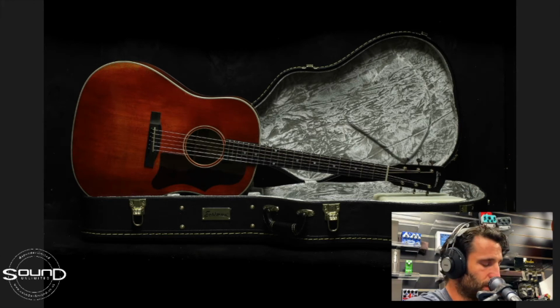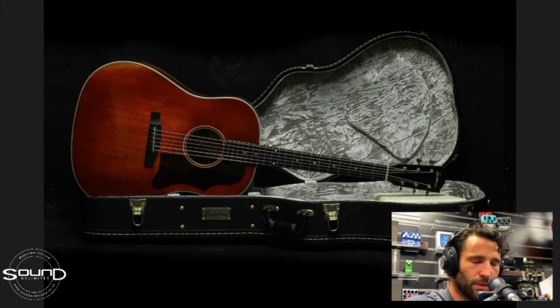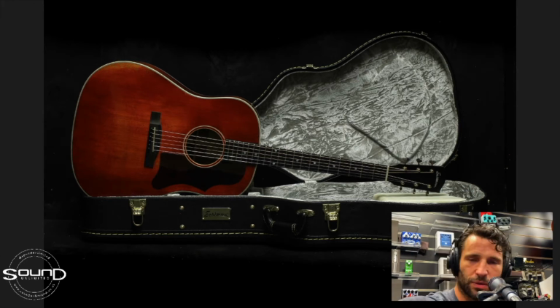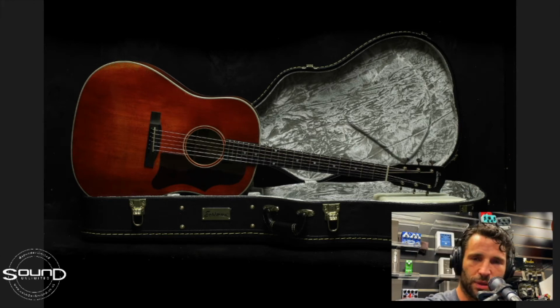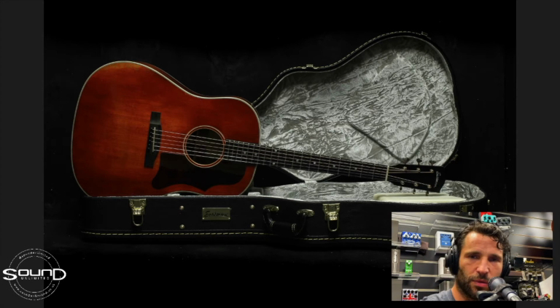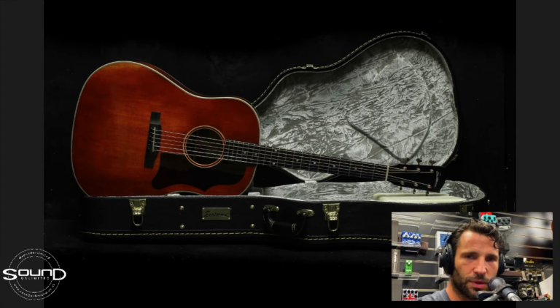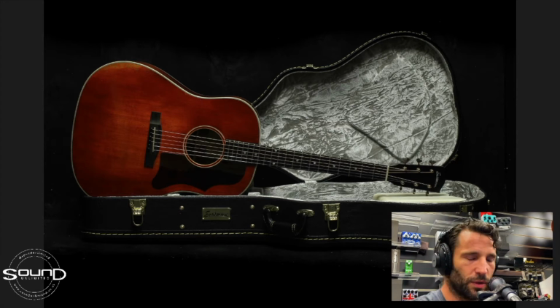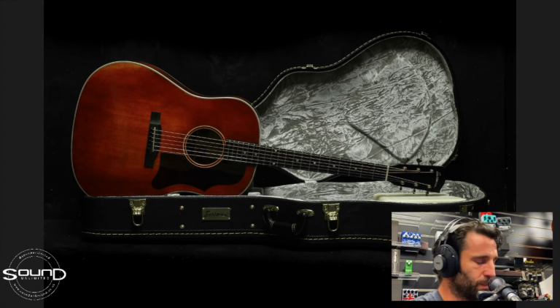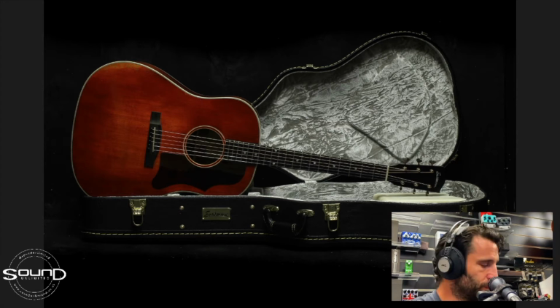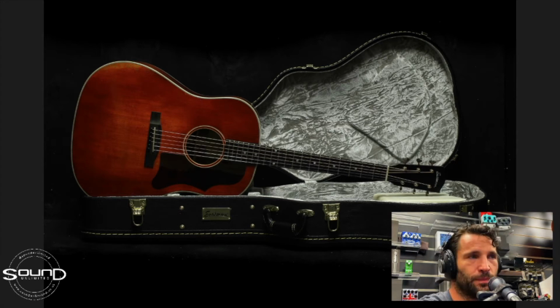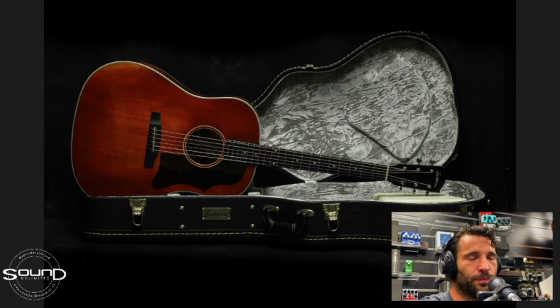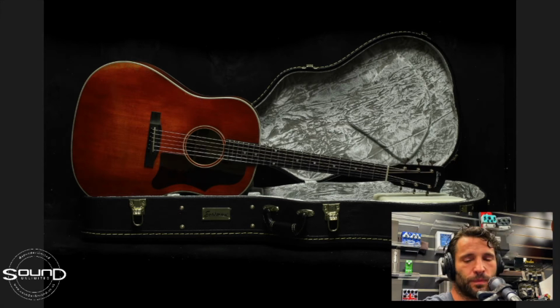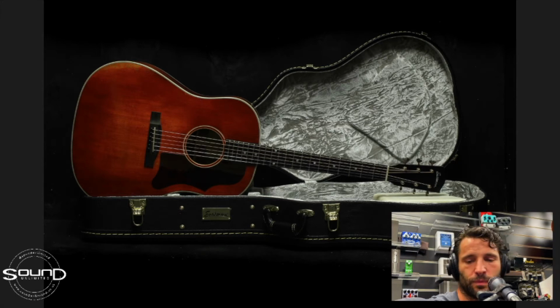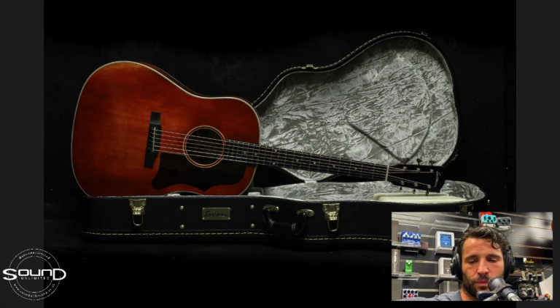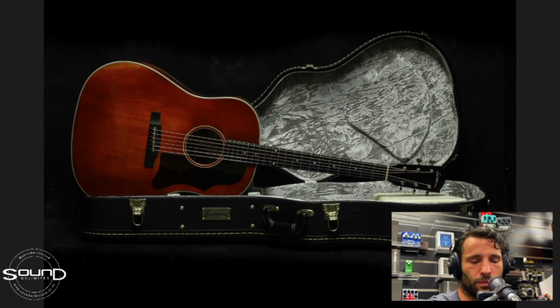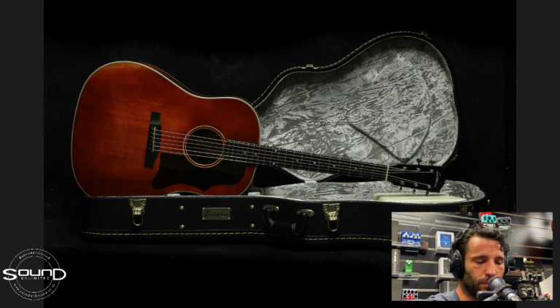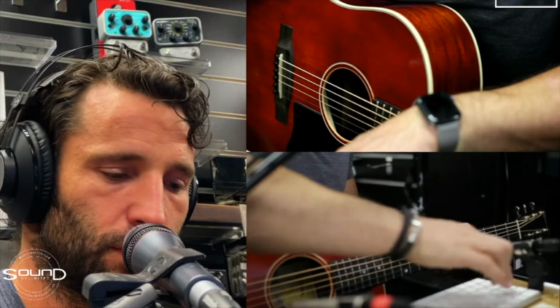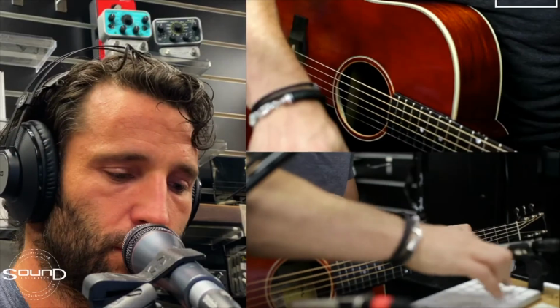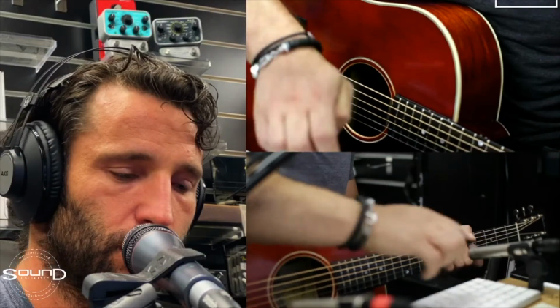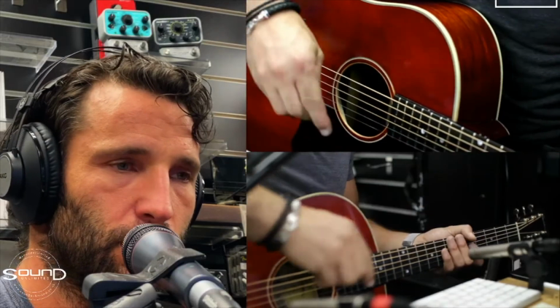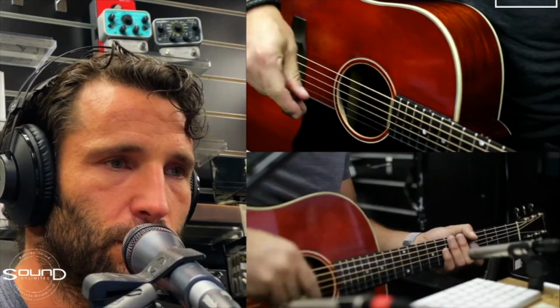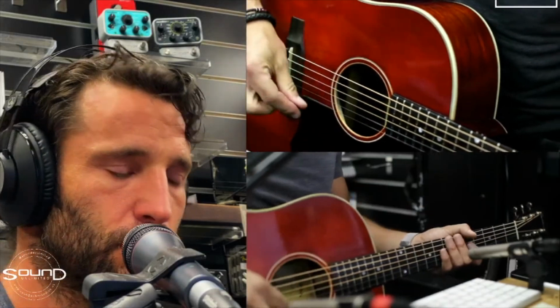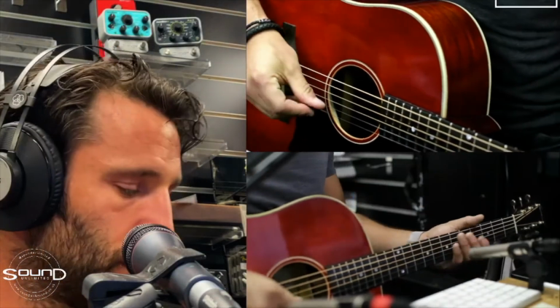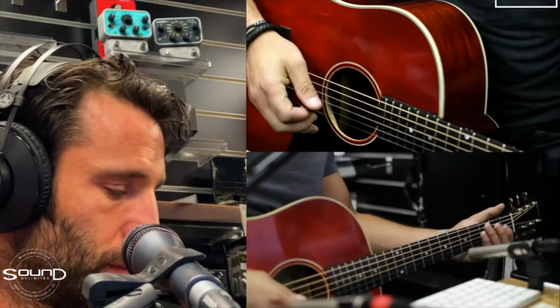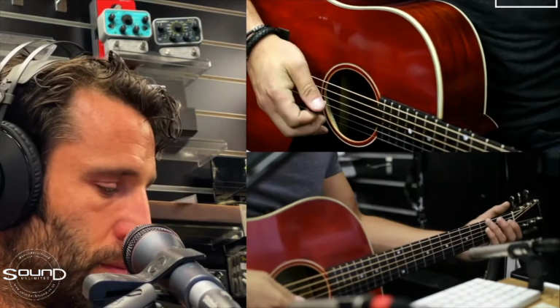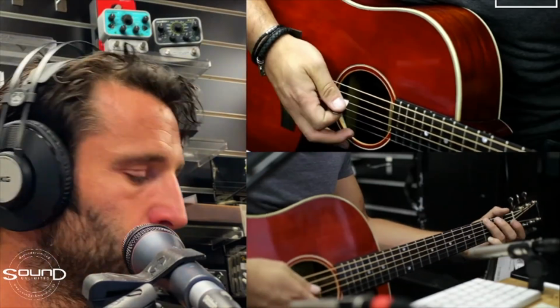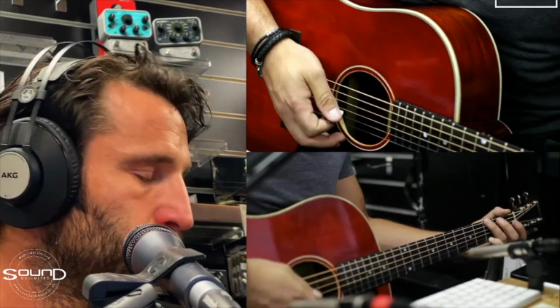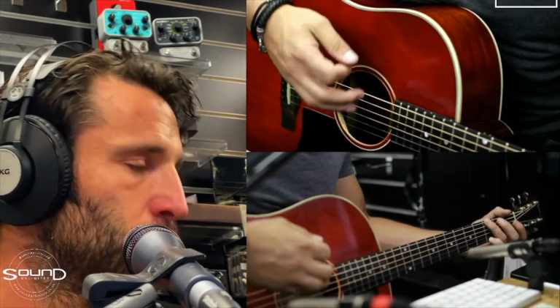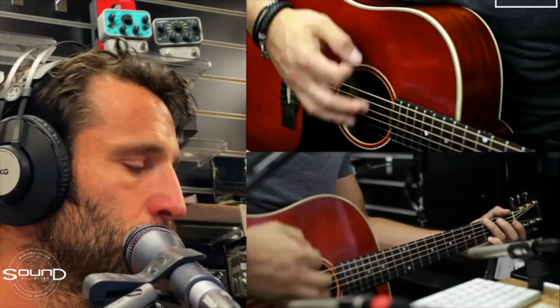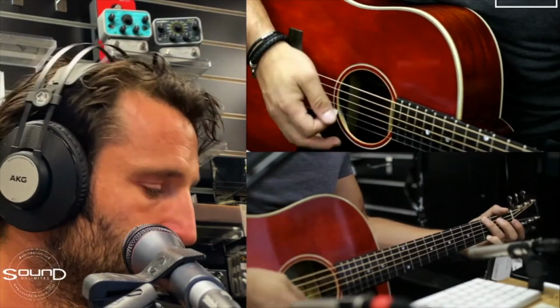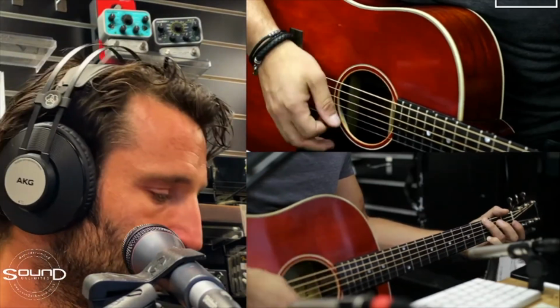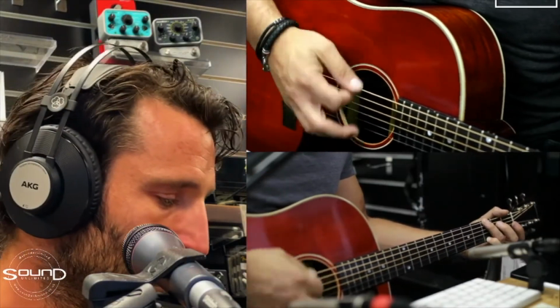I'll just leave you with a song. Thank you.